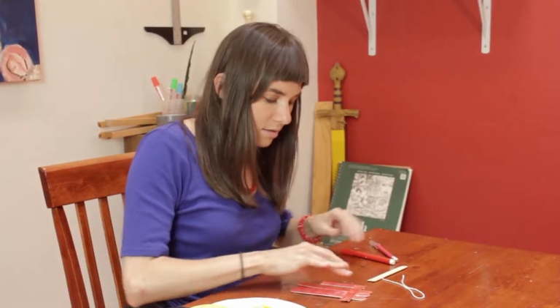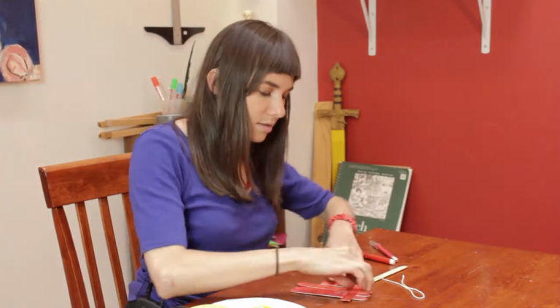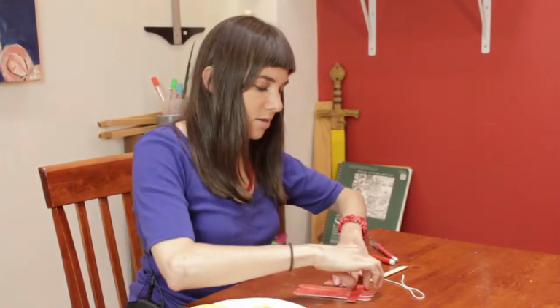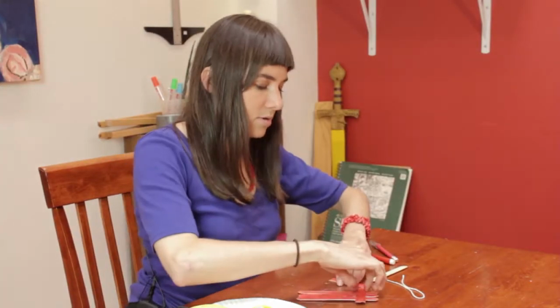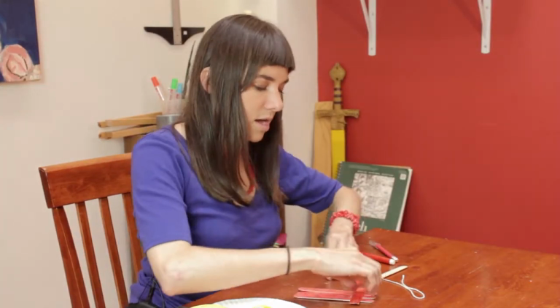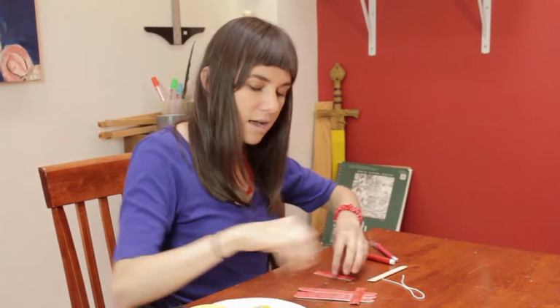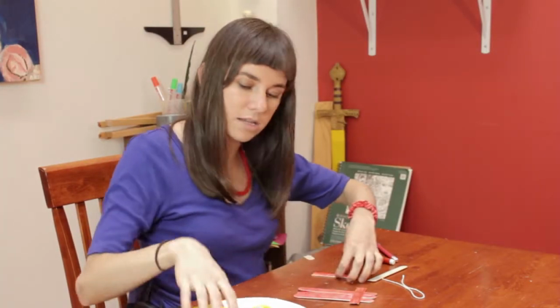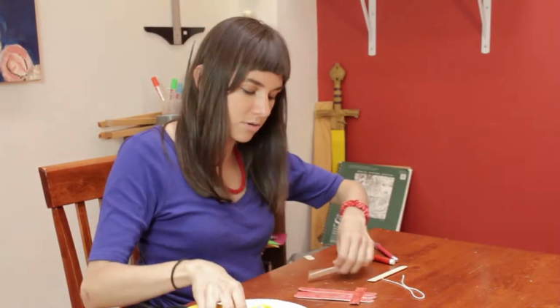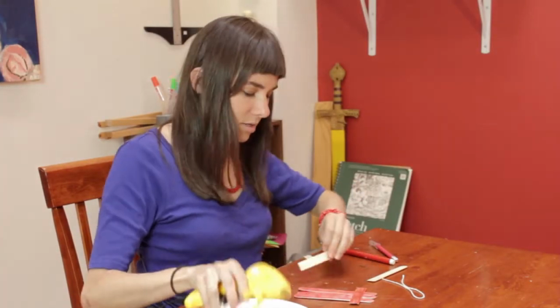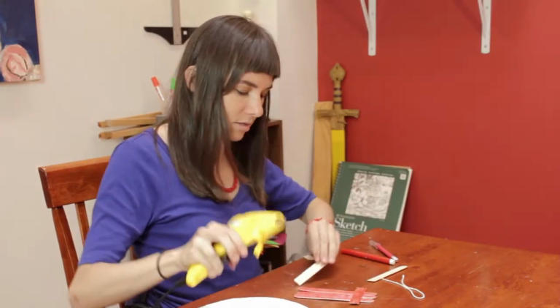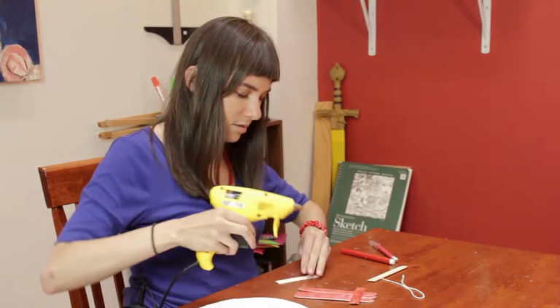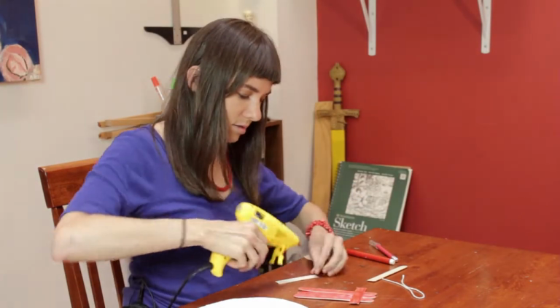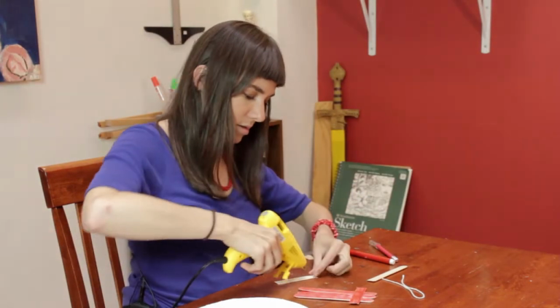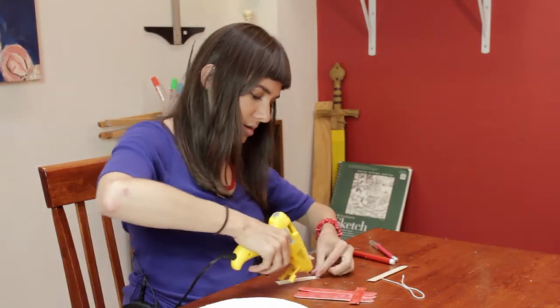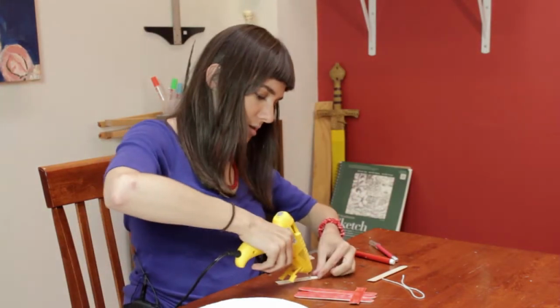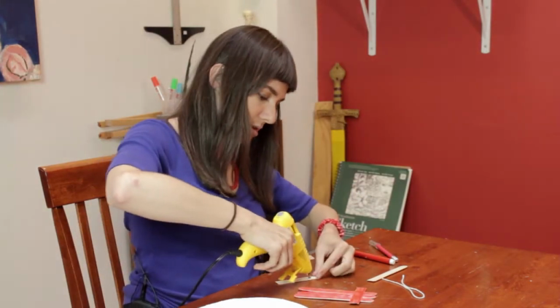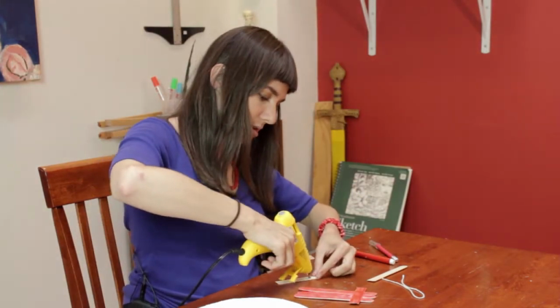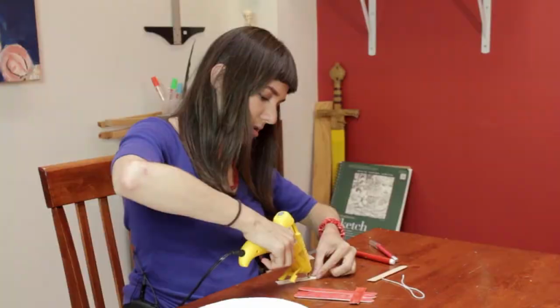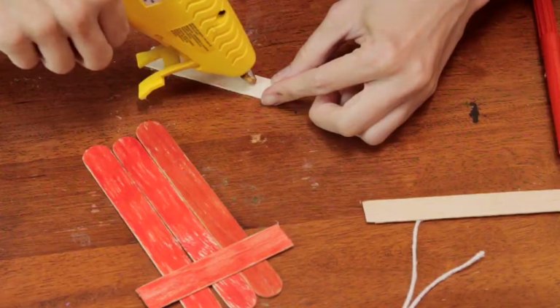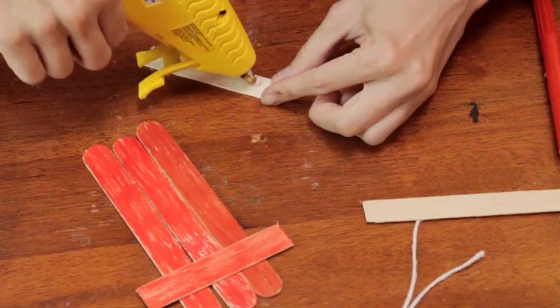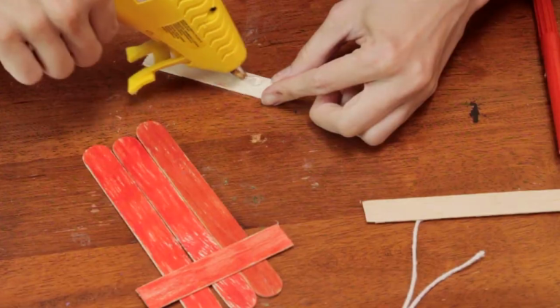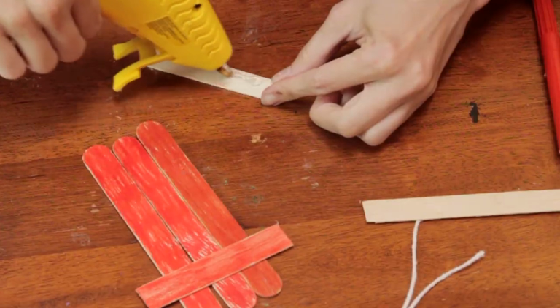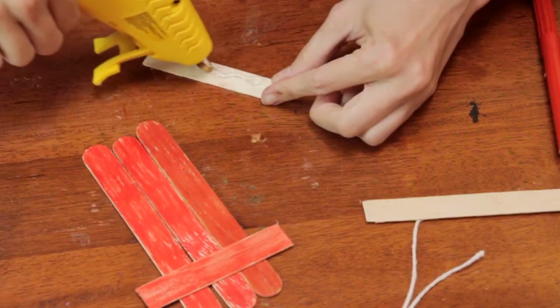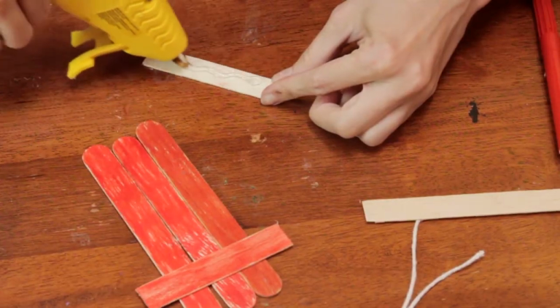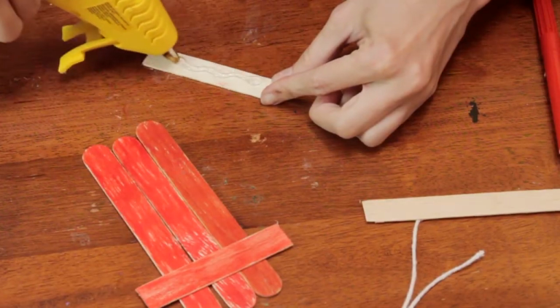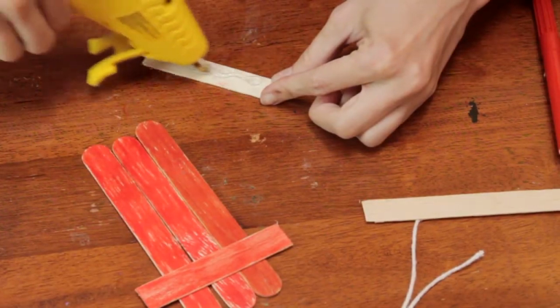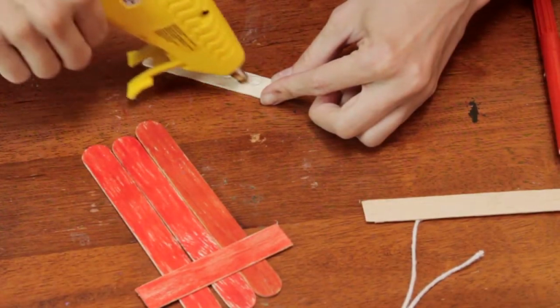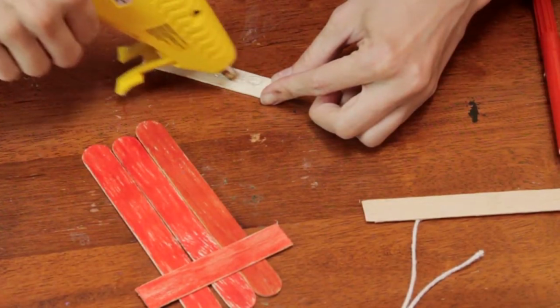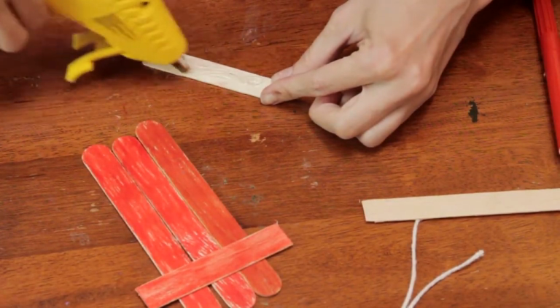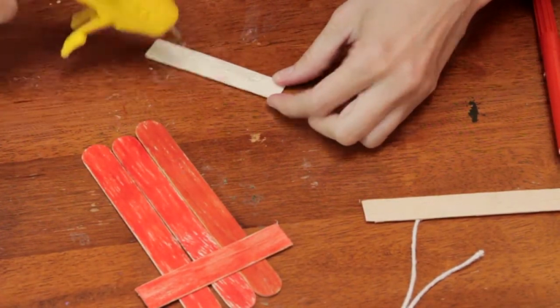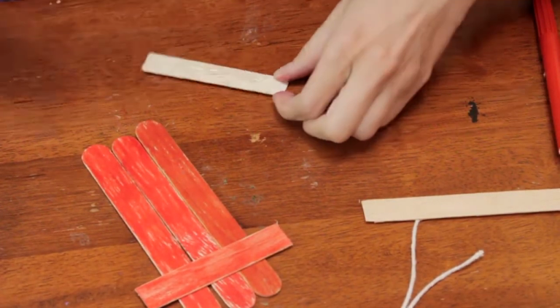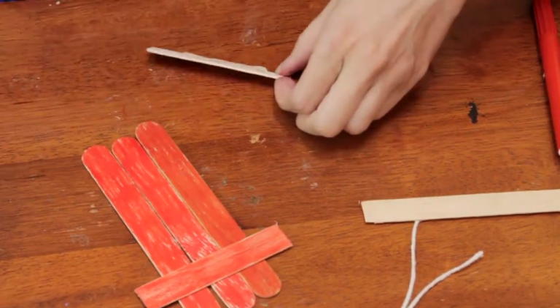So hot glue, keeping it nicely in place.